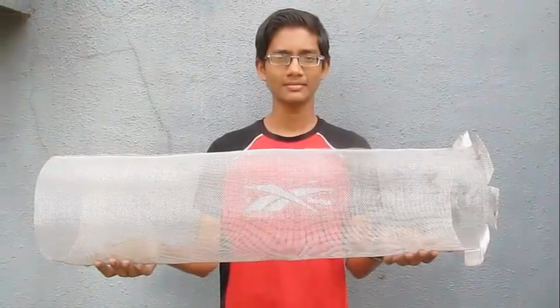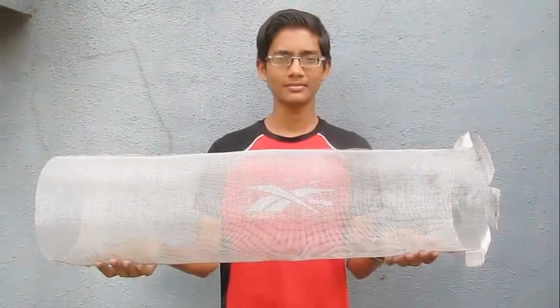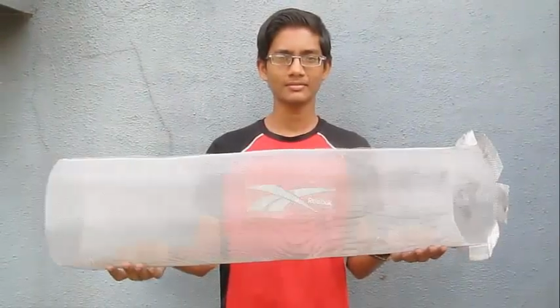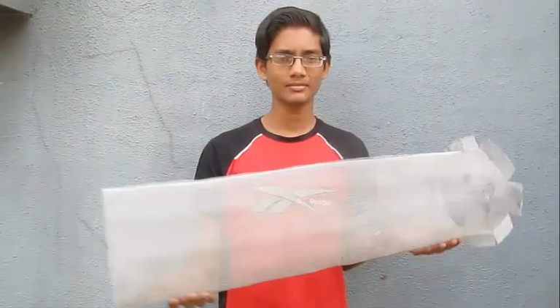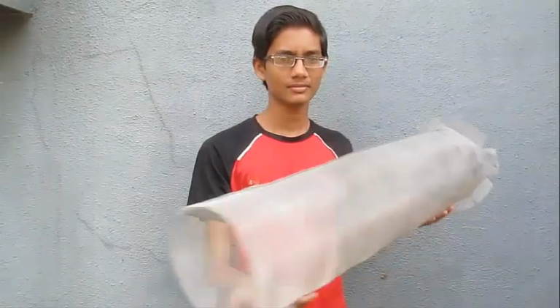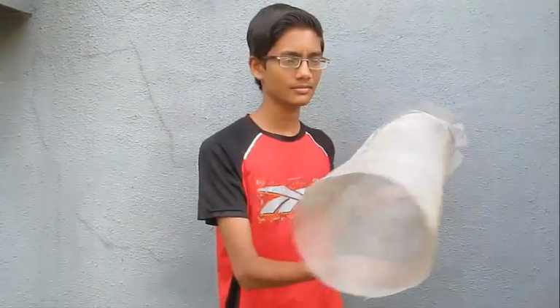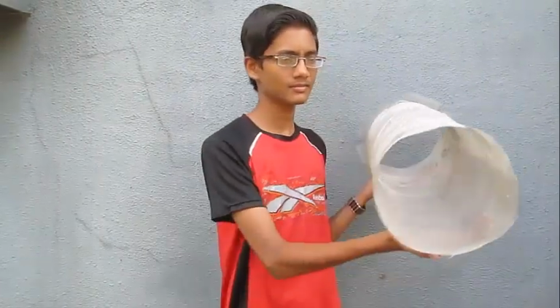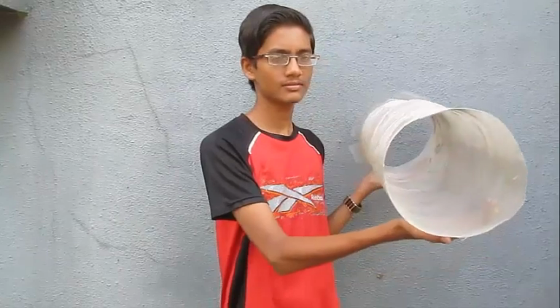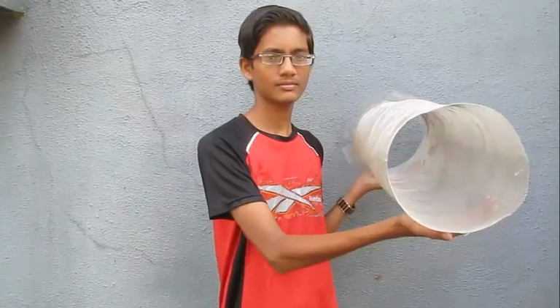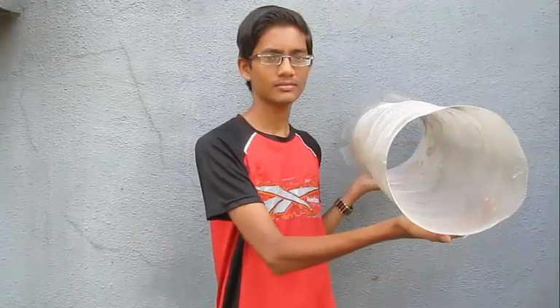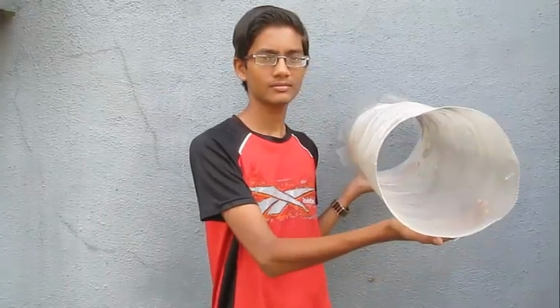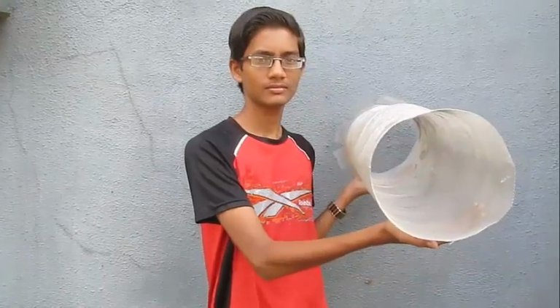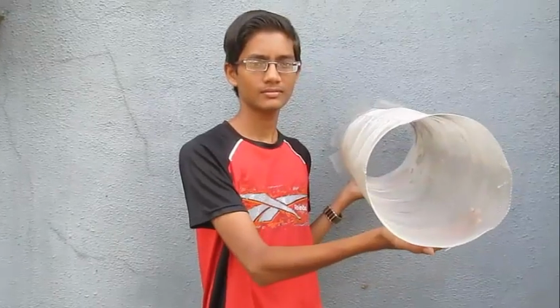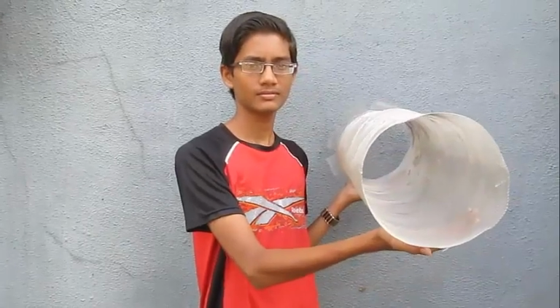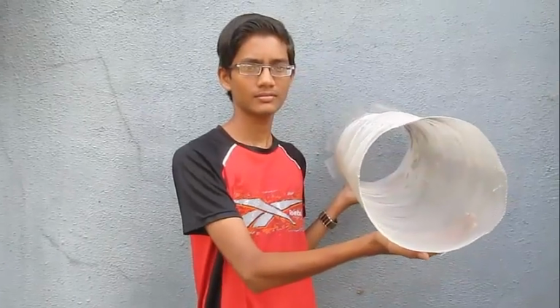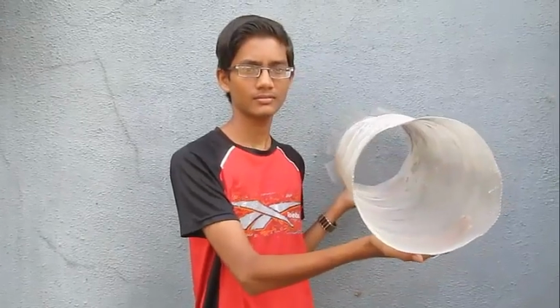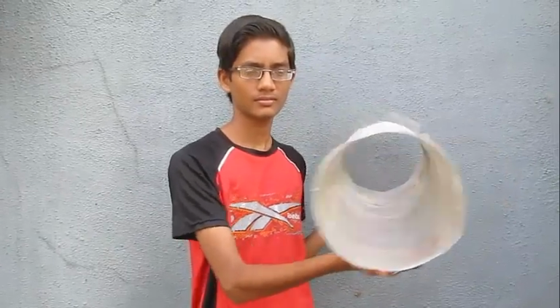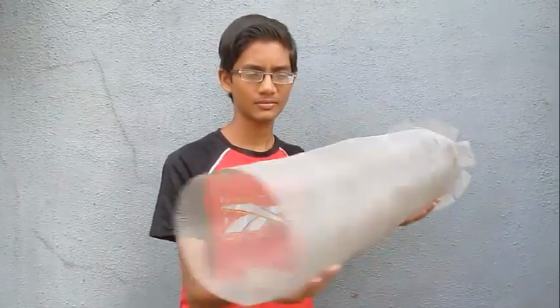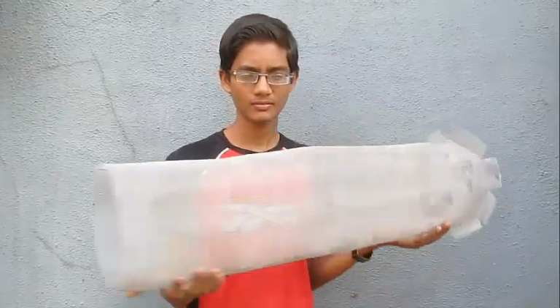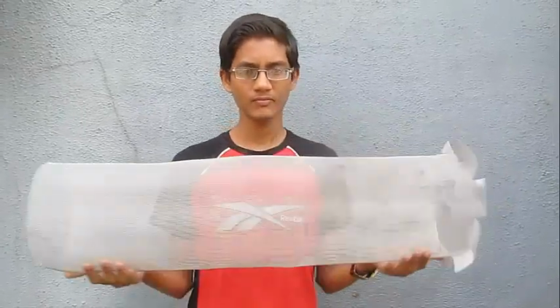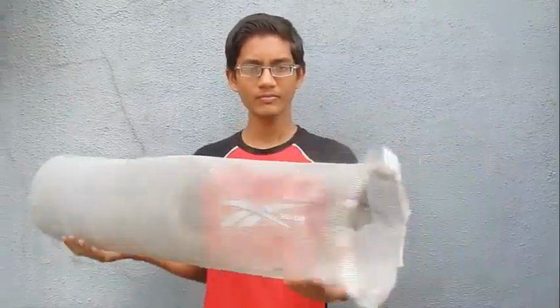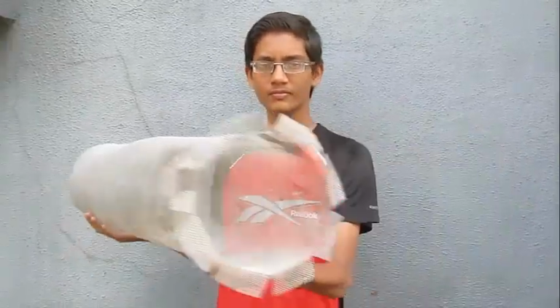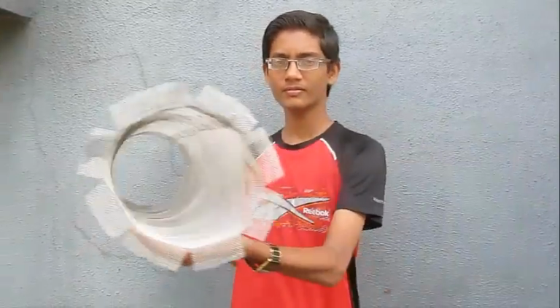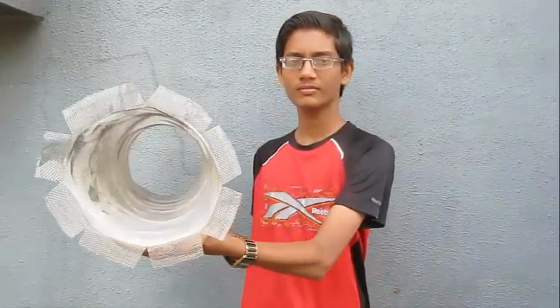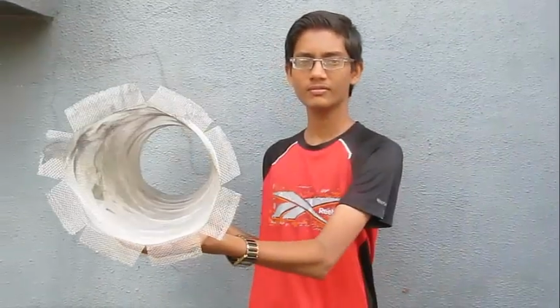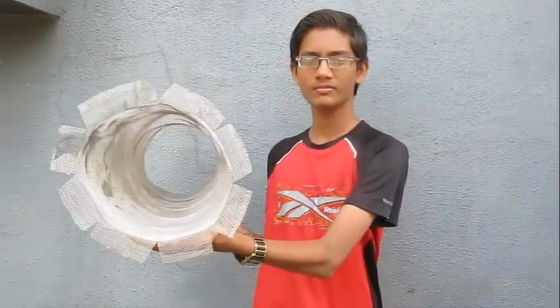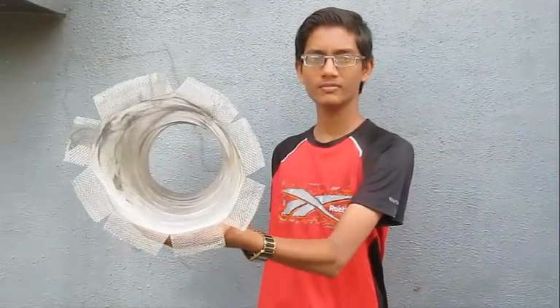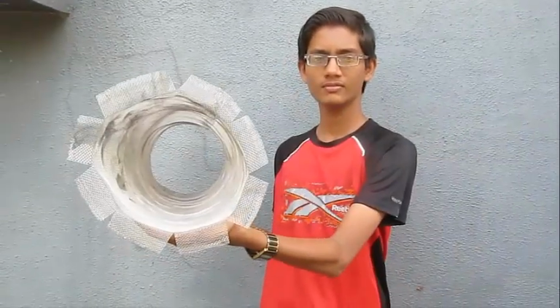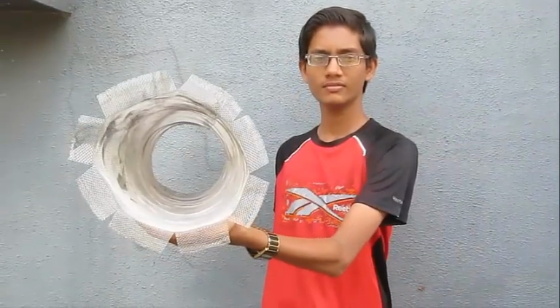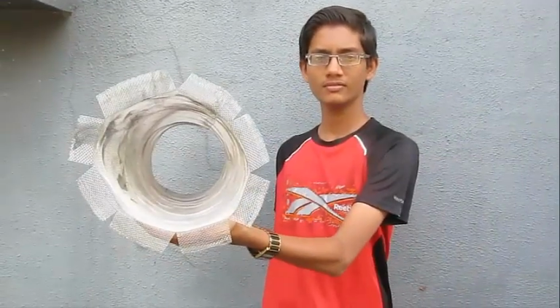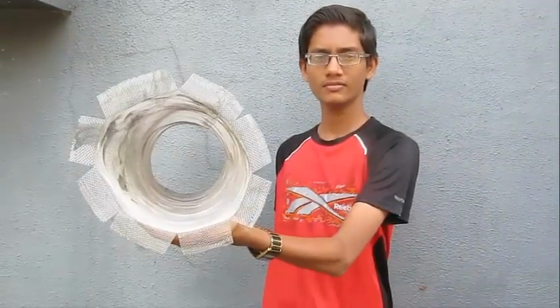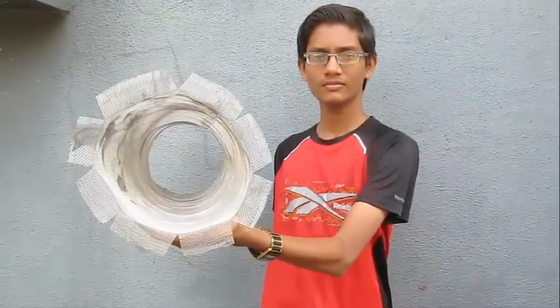First you make a chimney from a netting. It has a diameter of about 30 centimeters, or 1 foot.